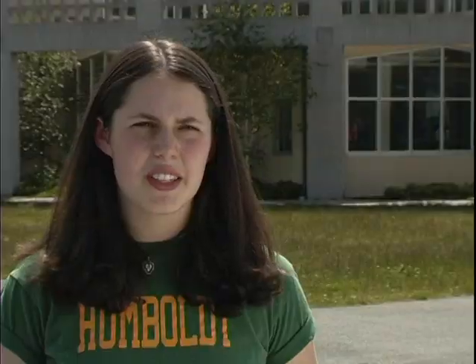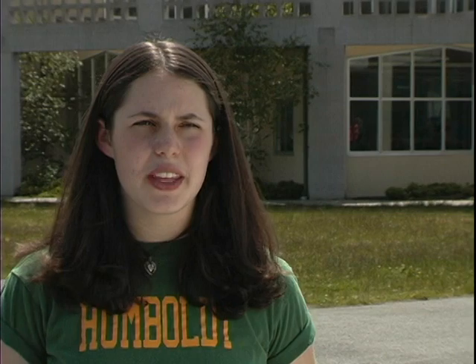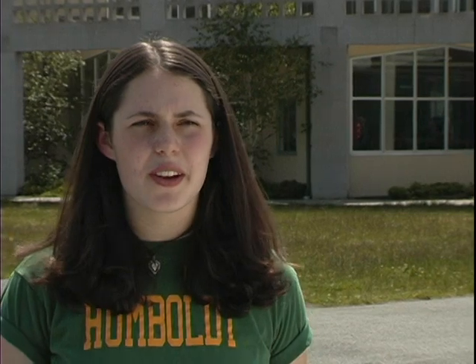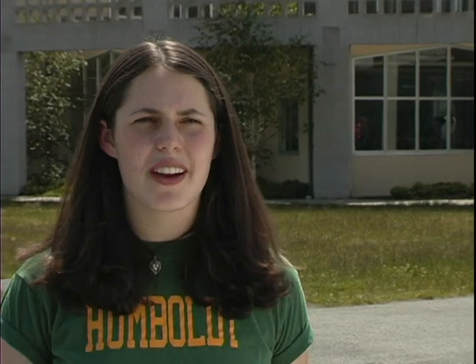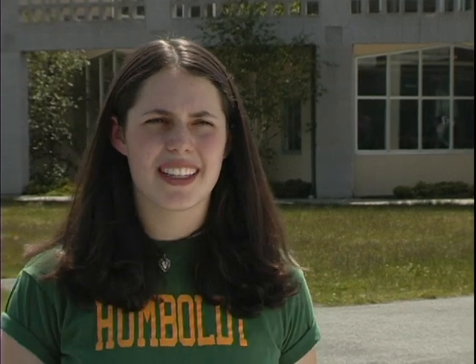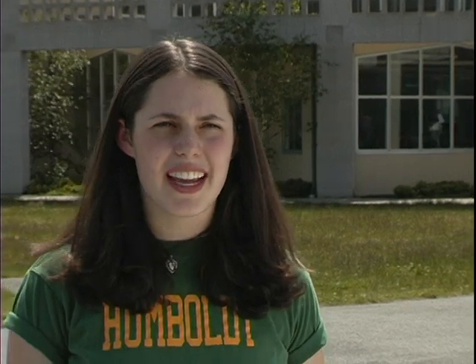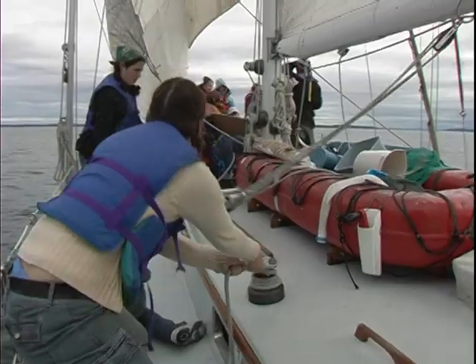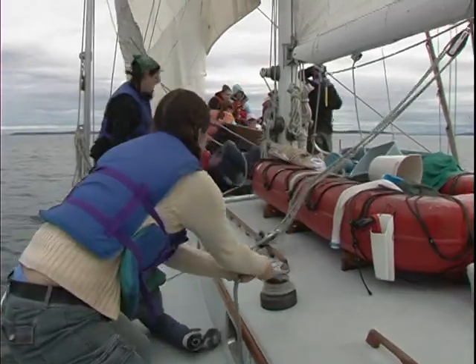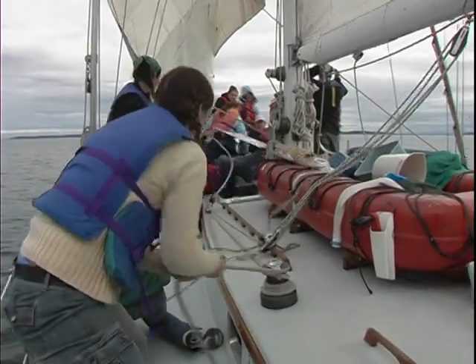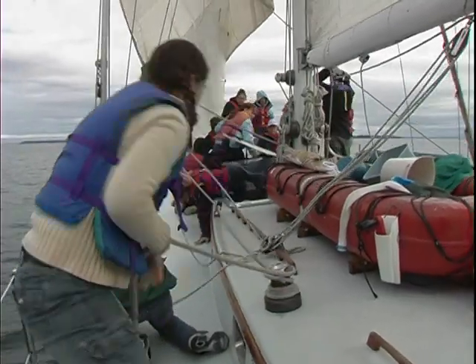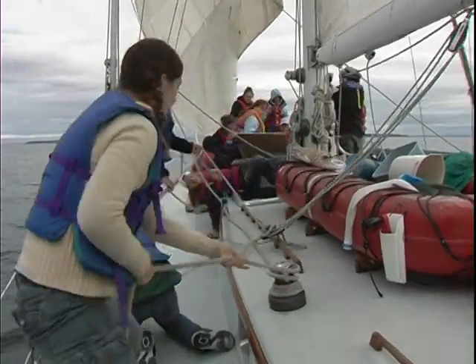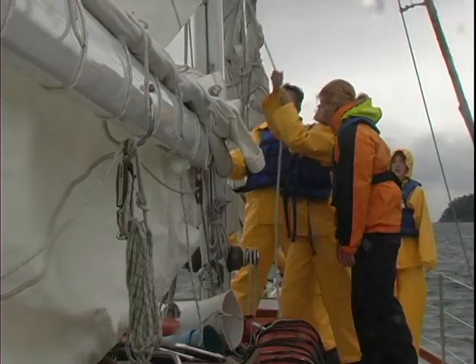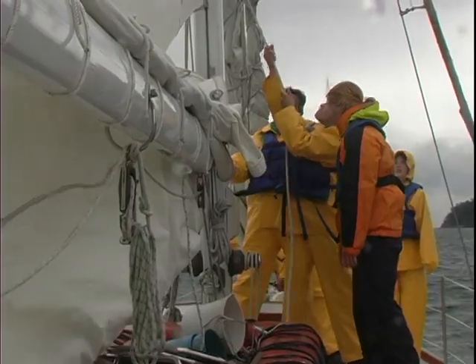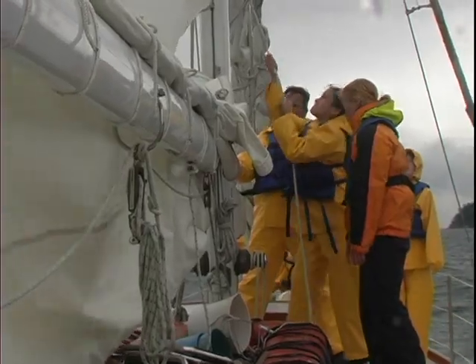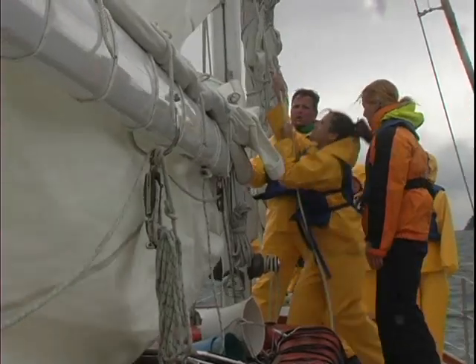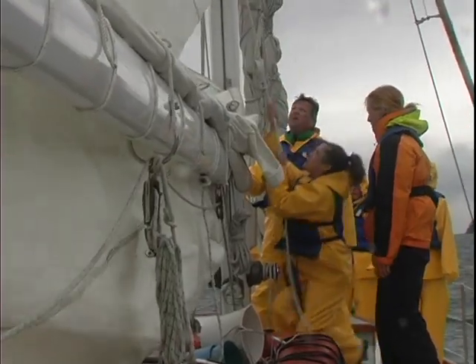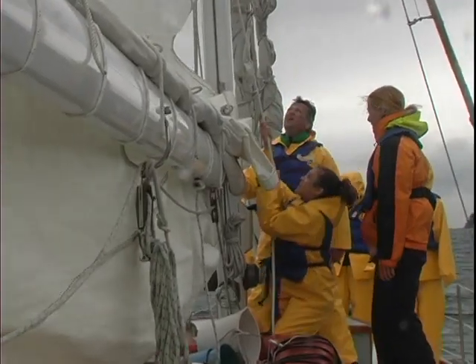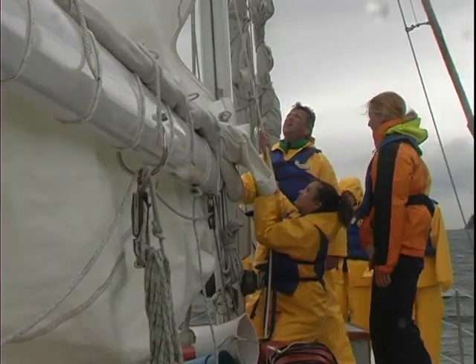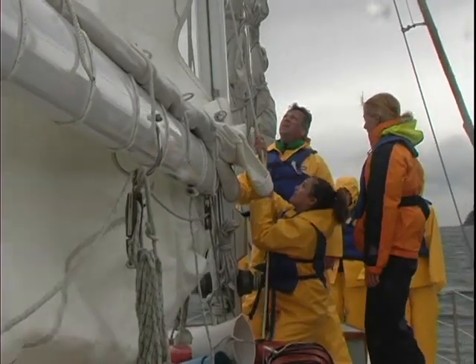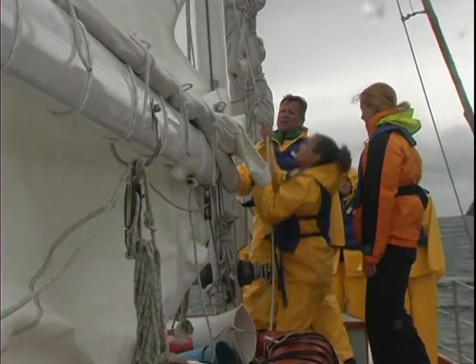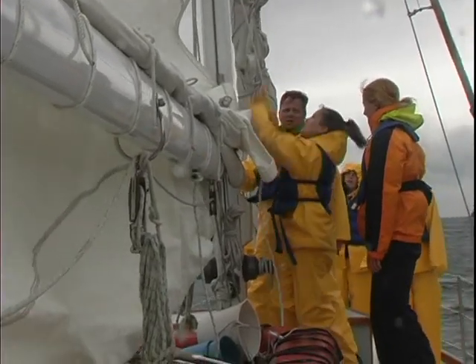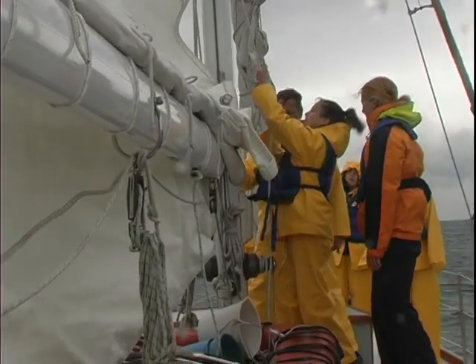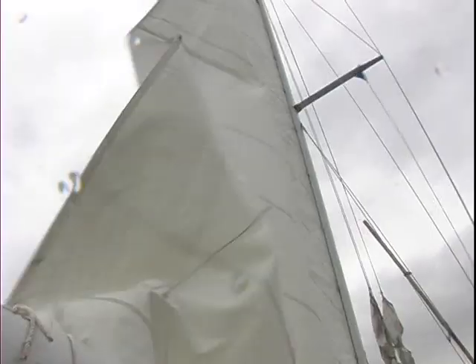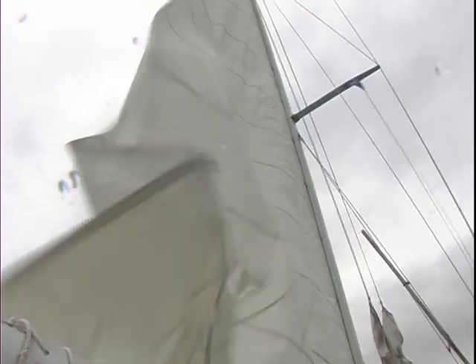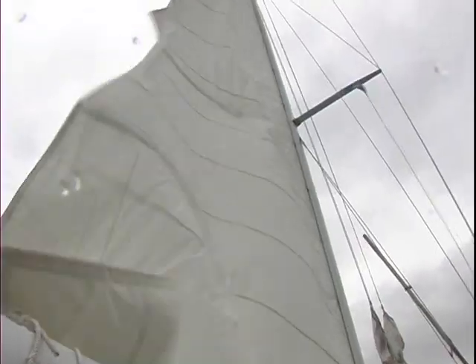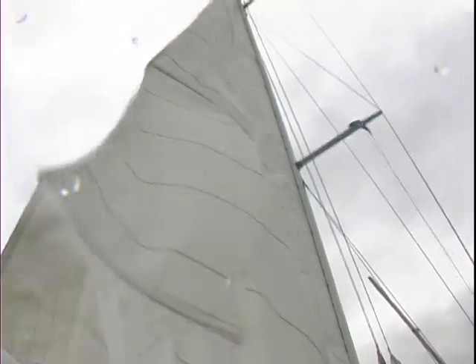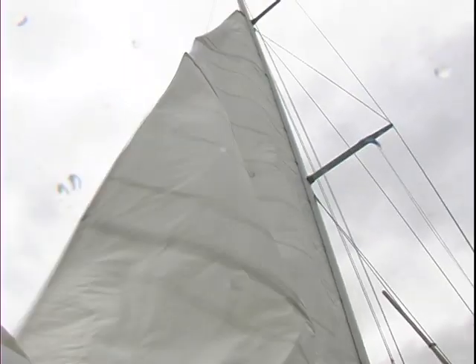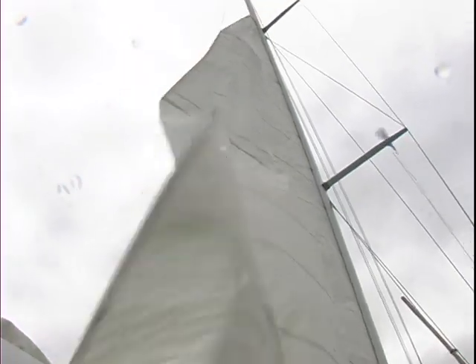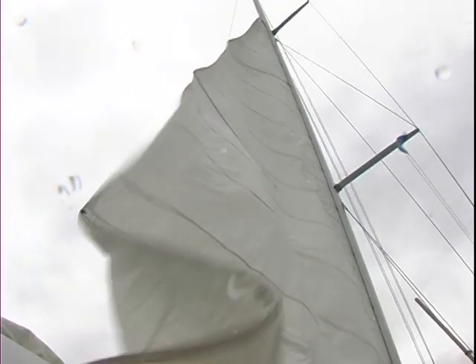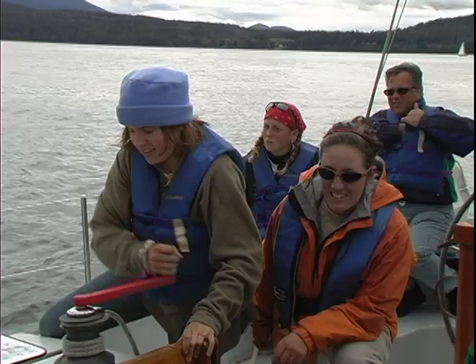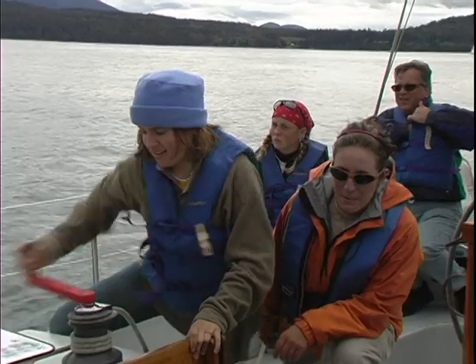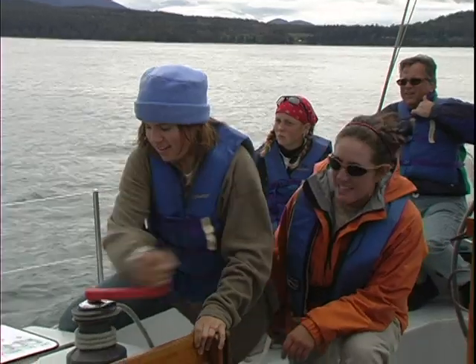You think you're going on a science trip, but it's a lot more than that. I also learned to sail, and that's a lot different, and it's a really fun experience.